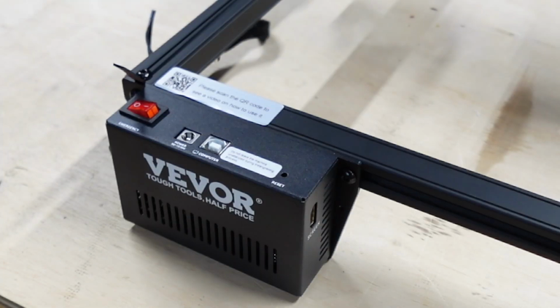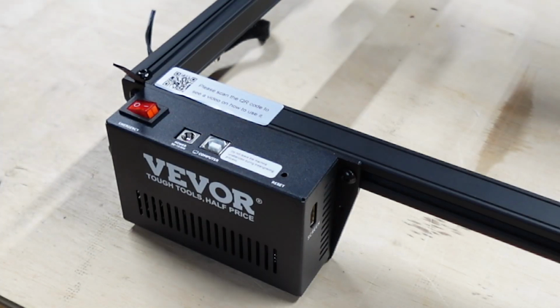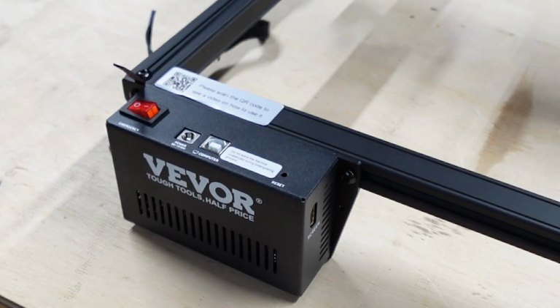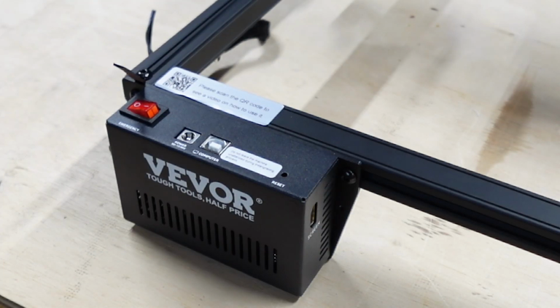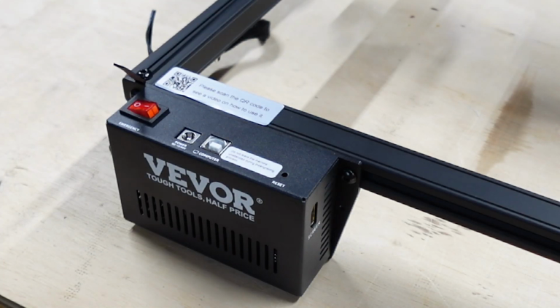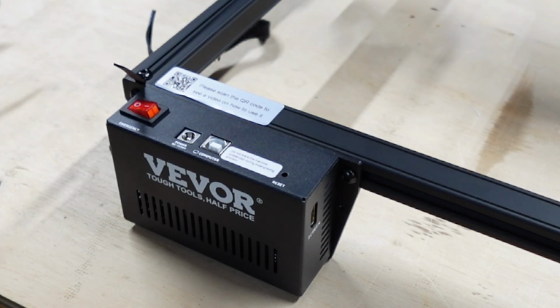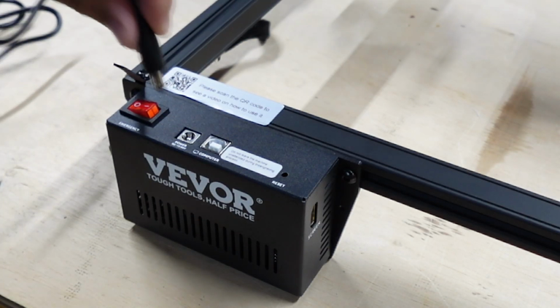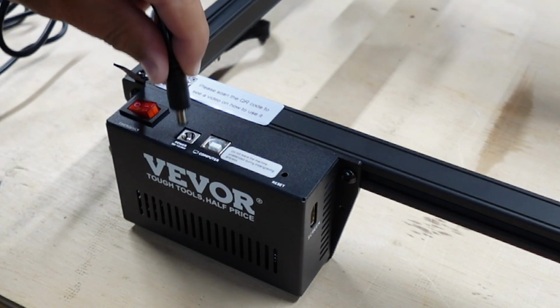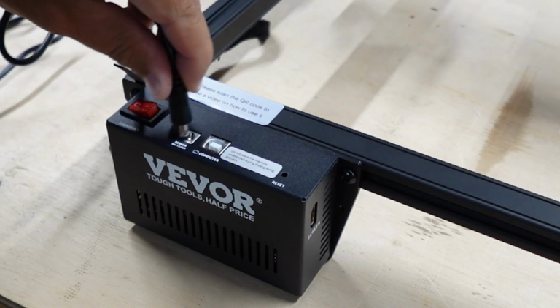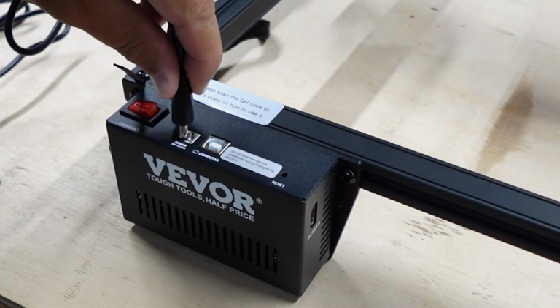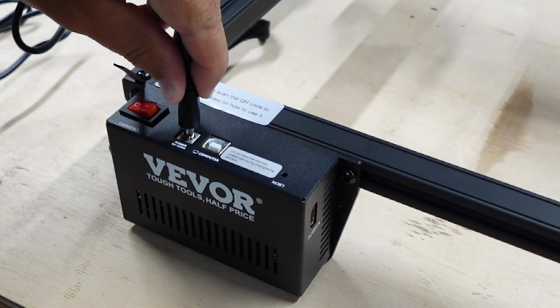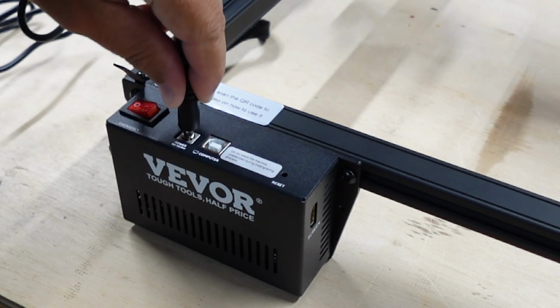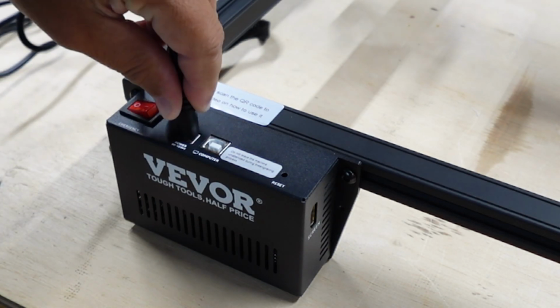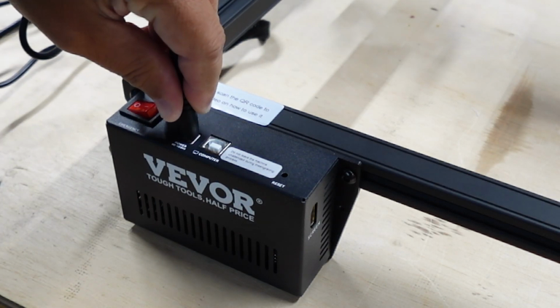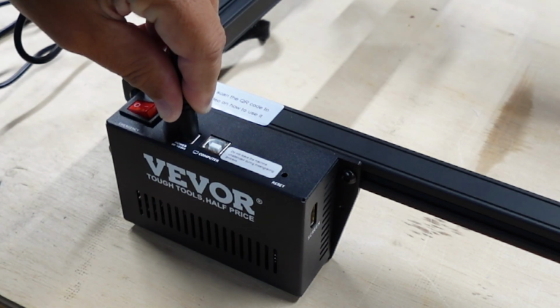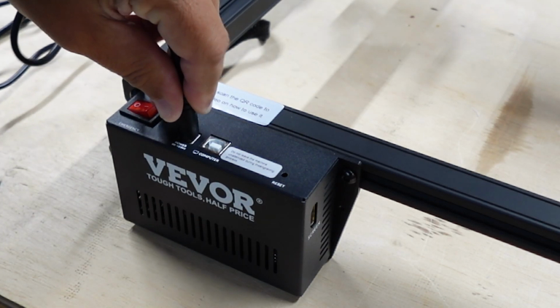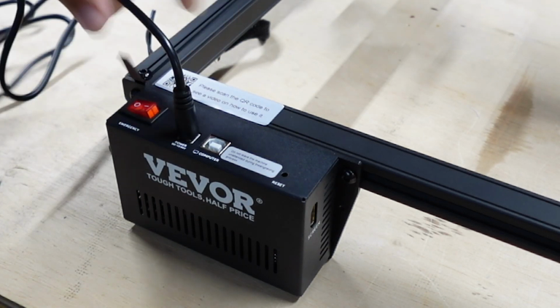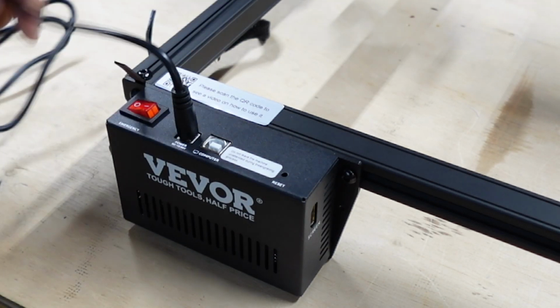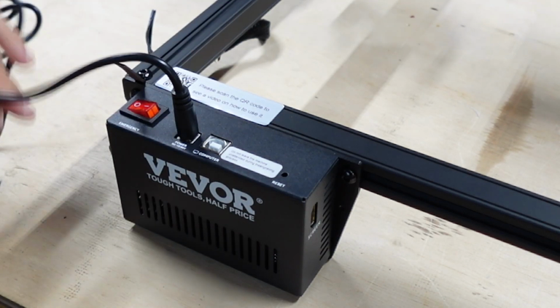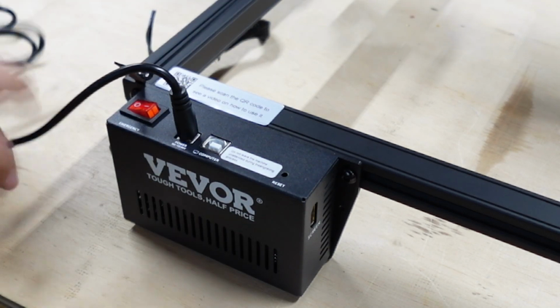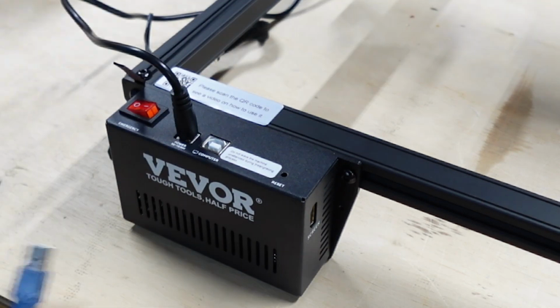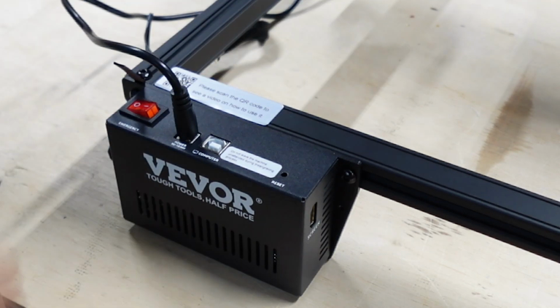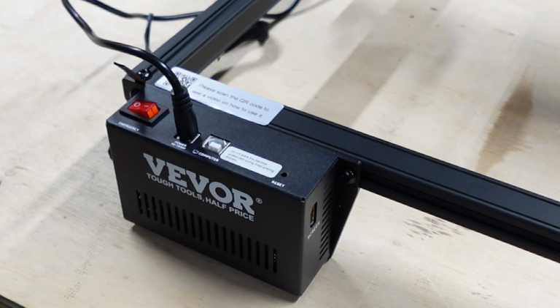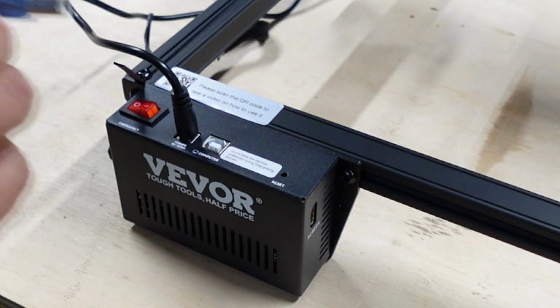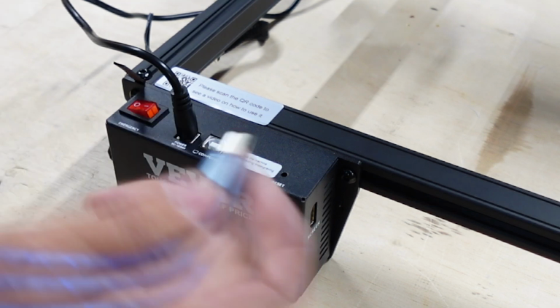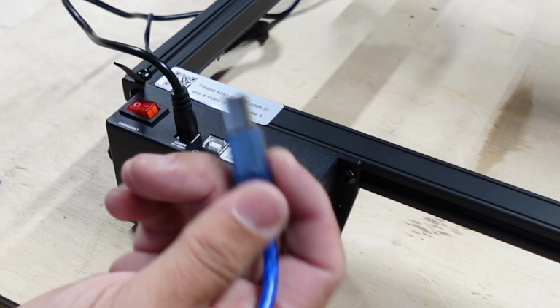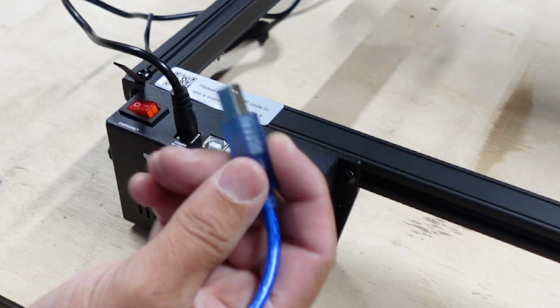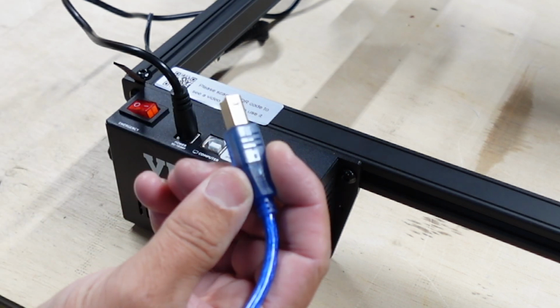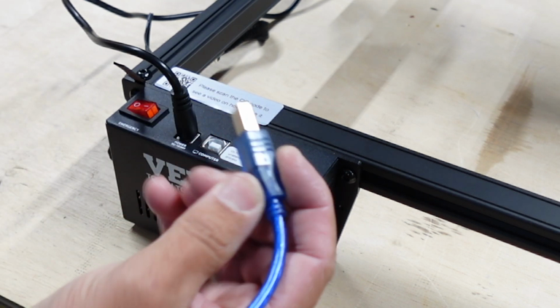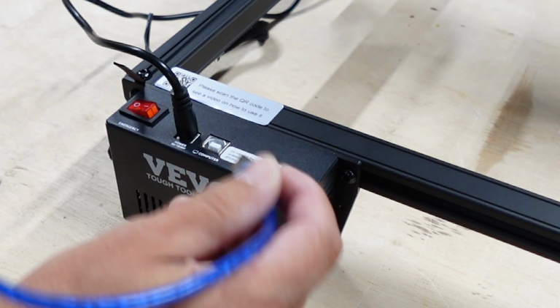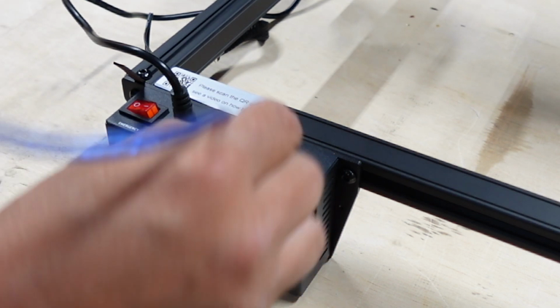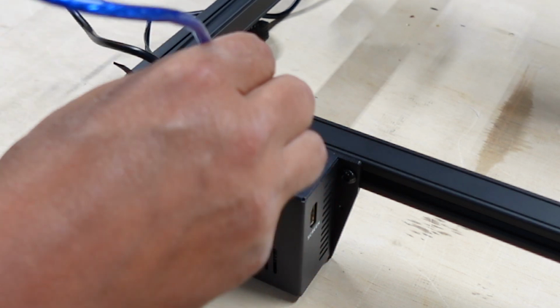There you go — just like that, it's all put together. Now let's get it connected and set up in LightBurn so we can start testing this thing out.